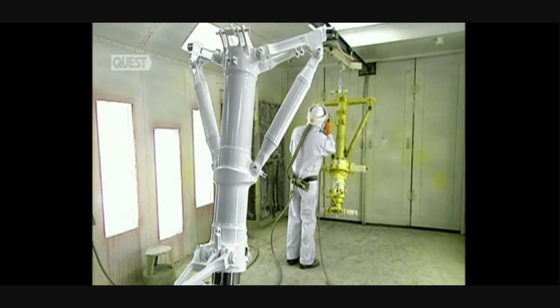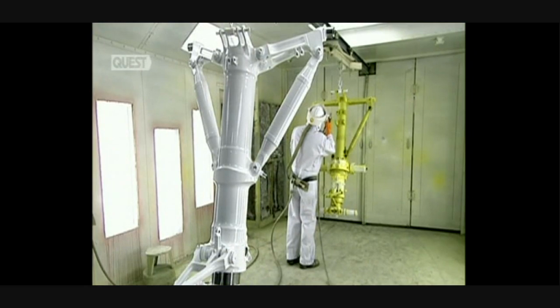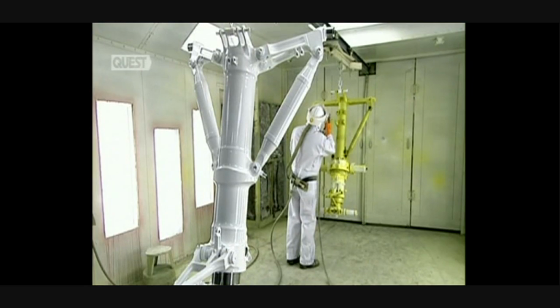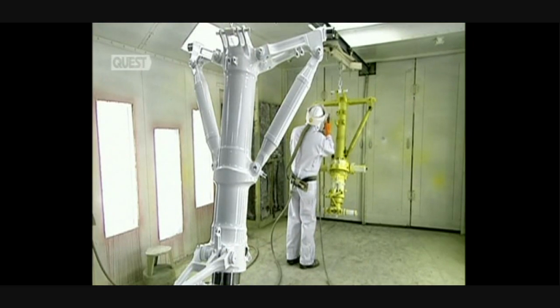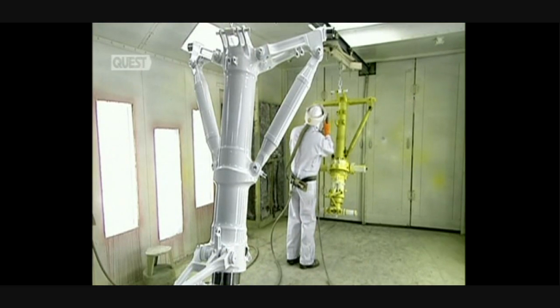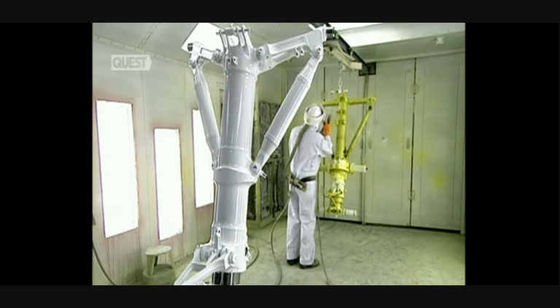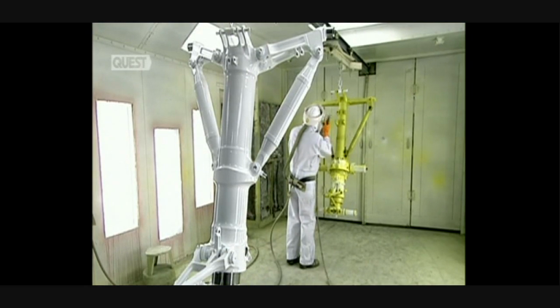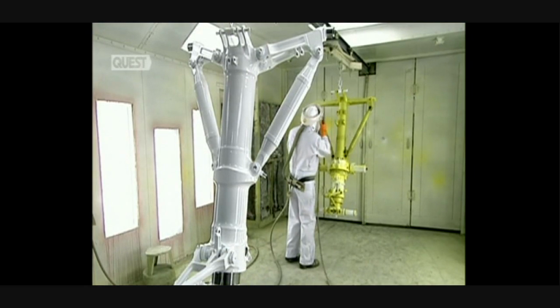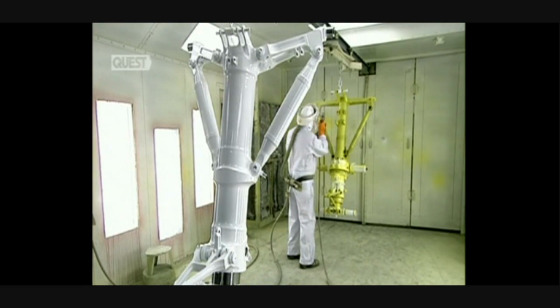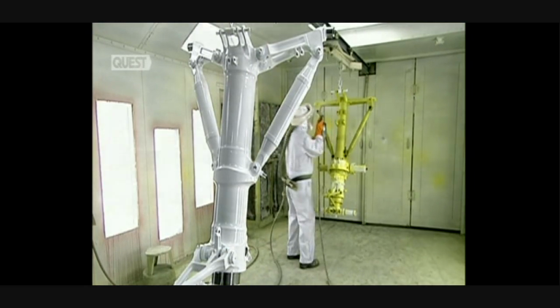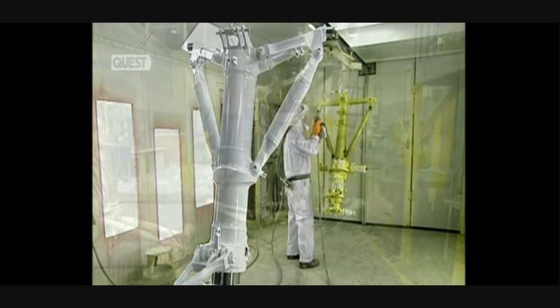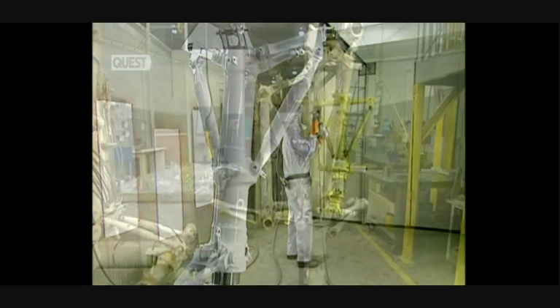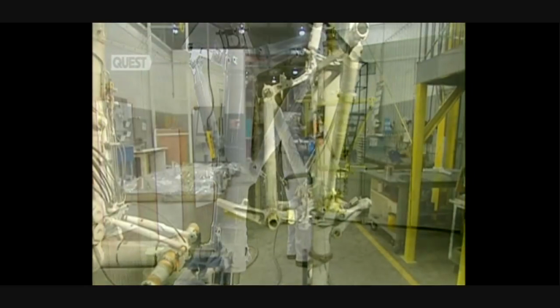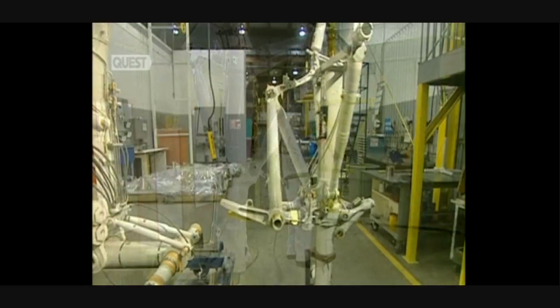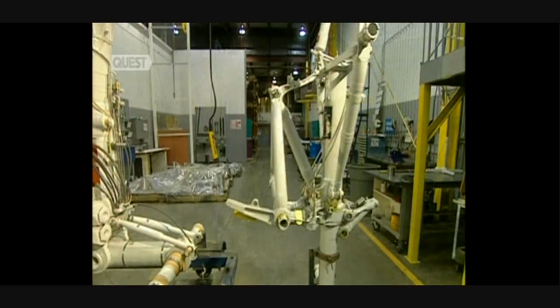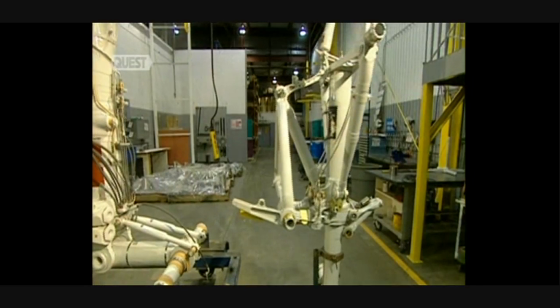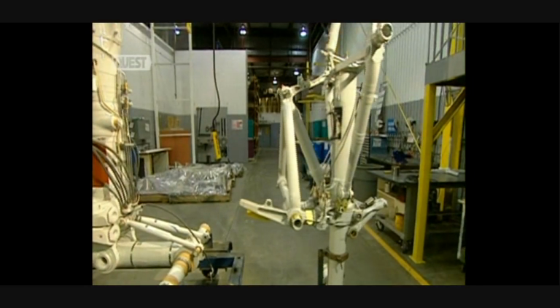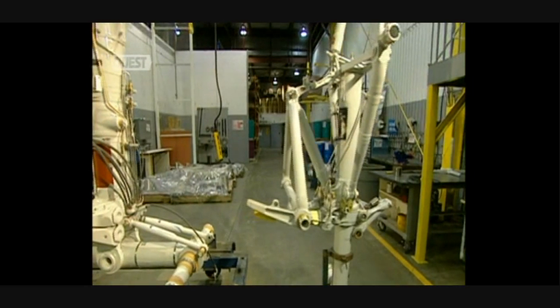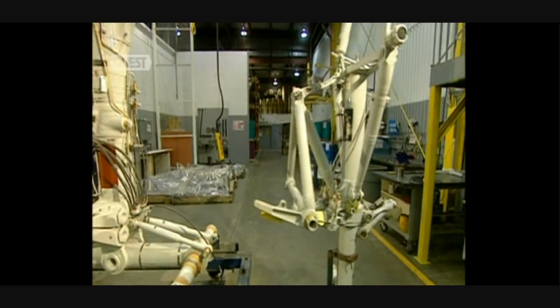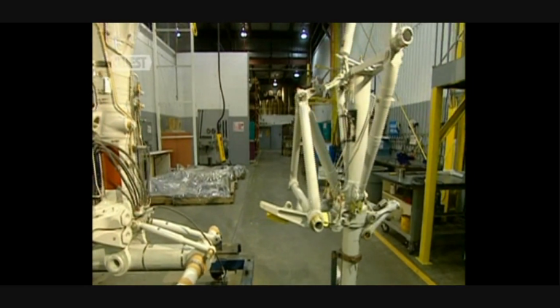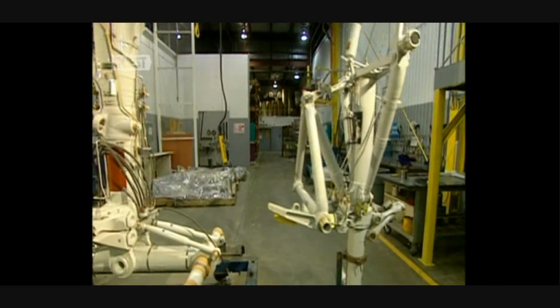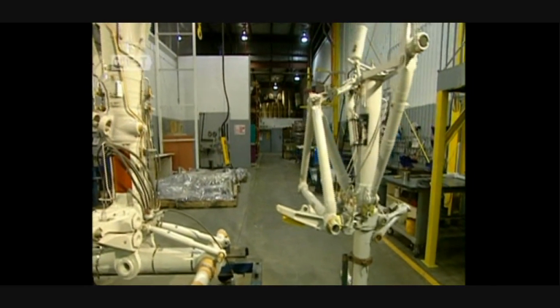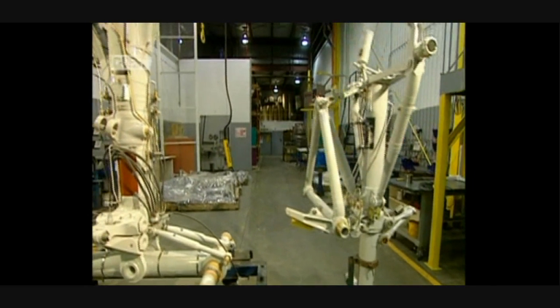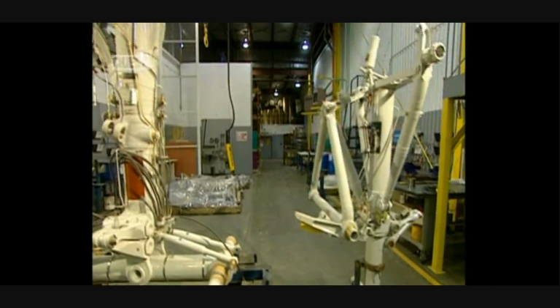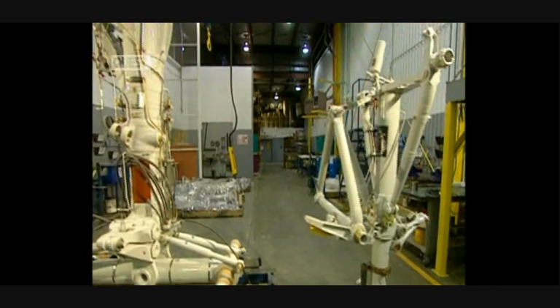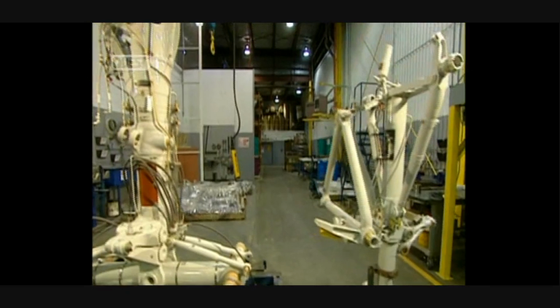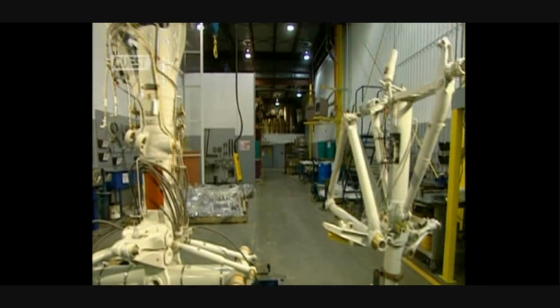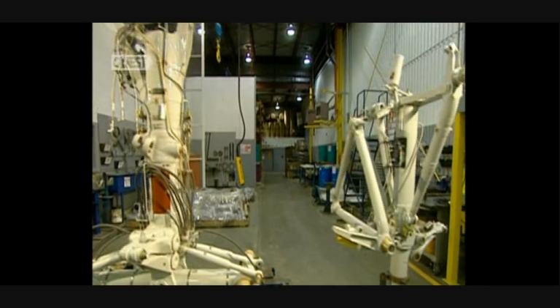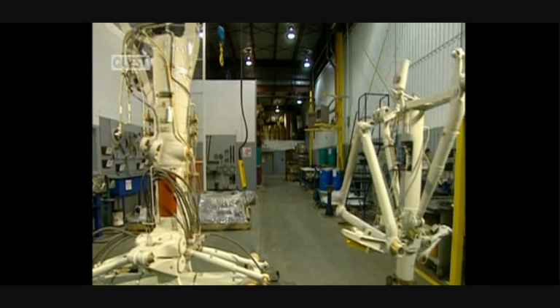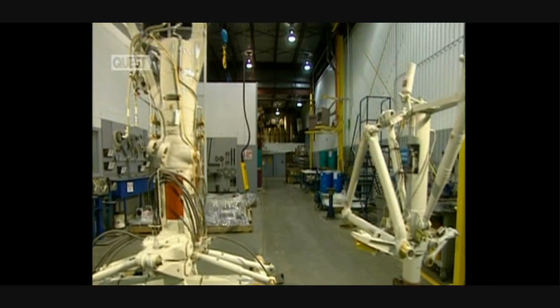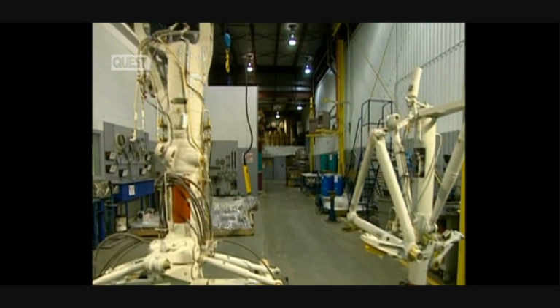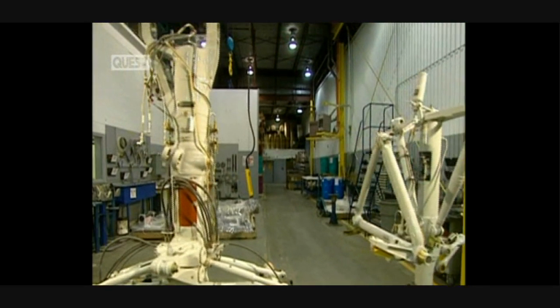It takes six to eight months to make new landing gear and between six to eight weeks to recondition a used one.